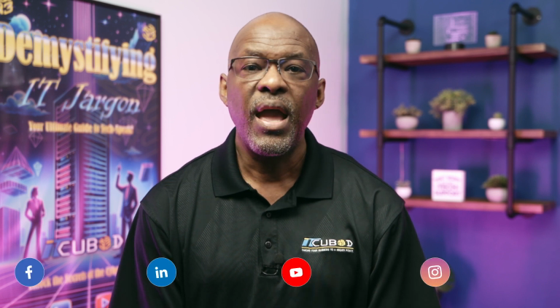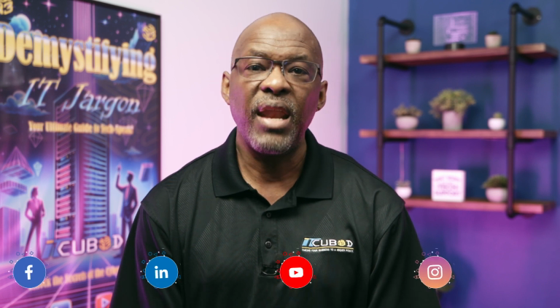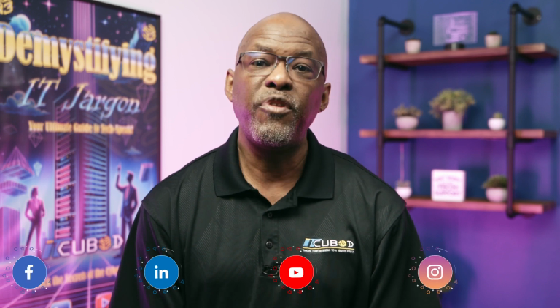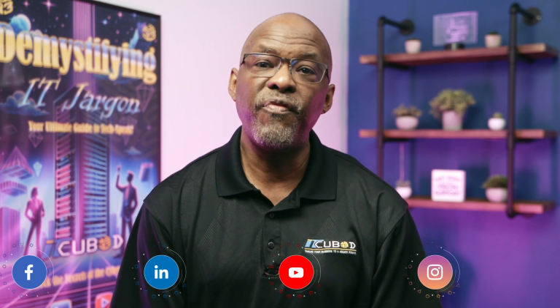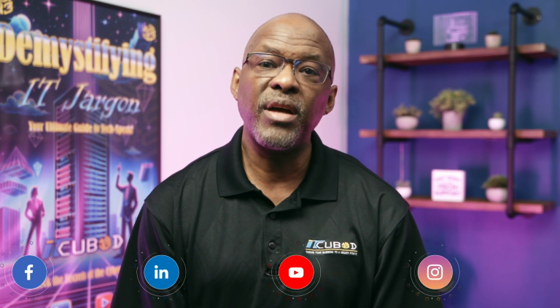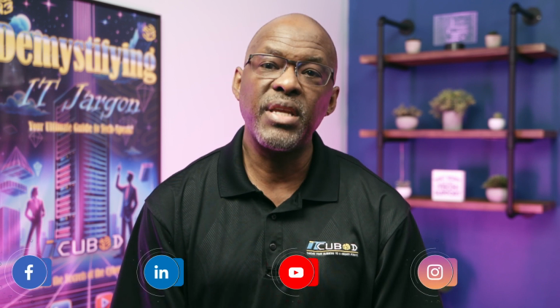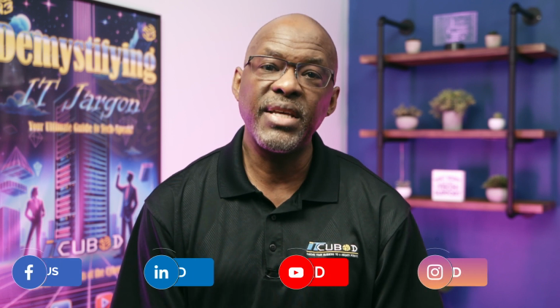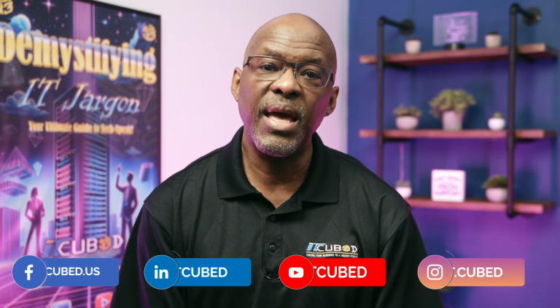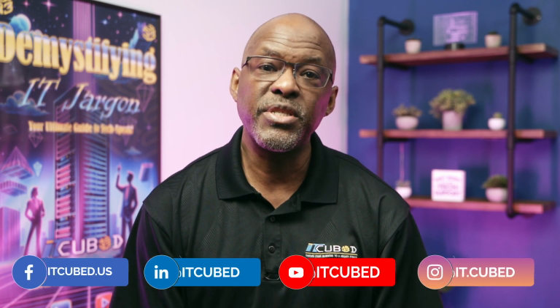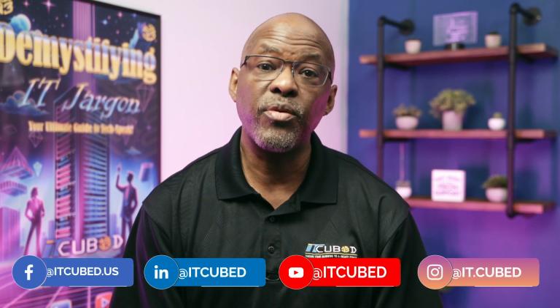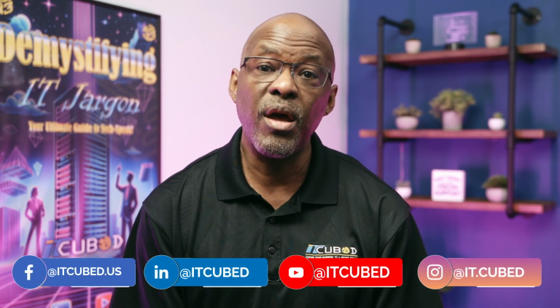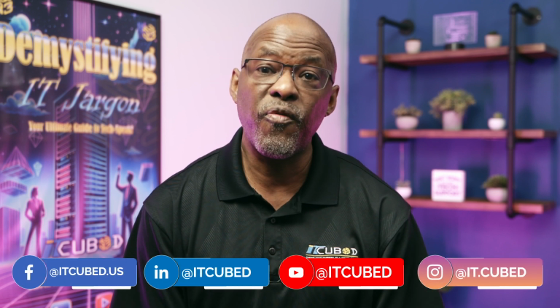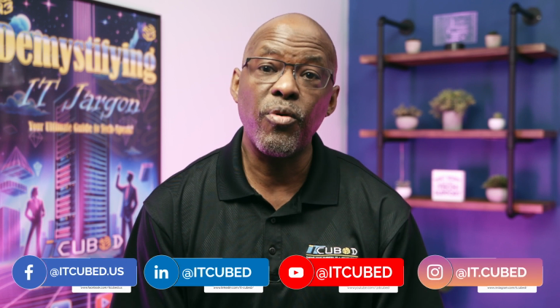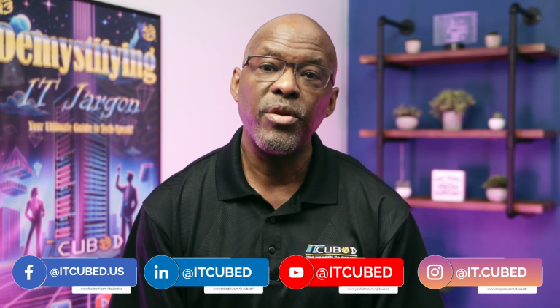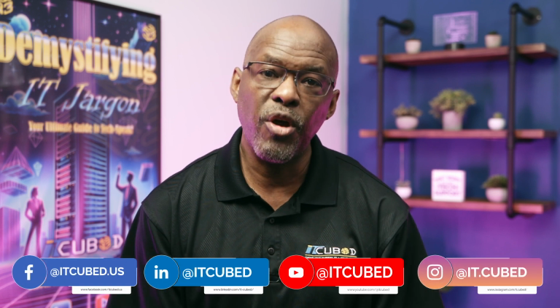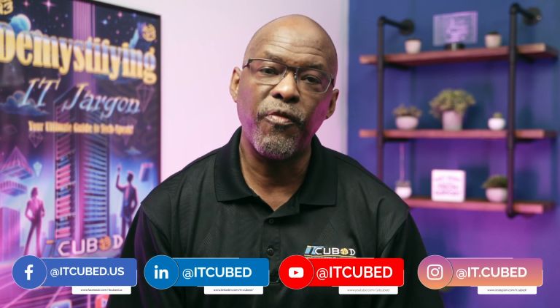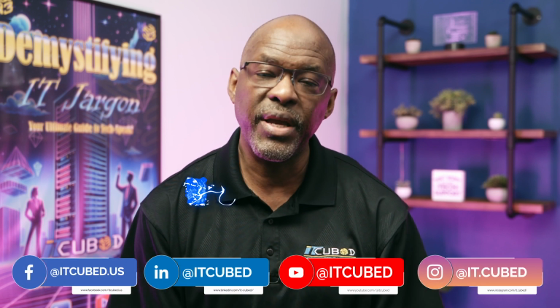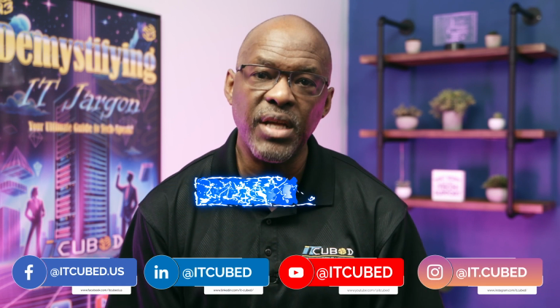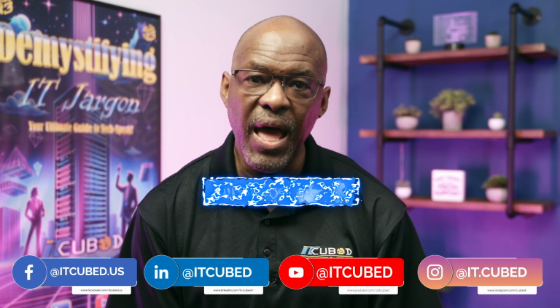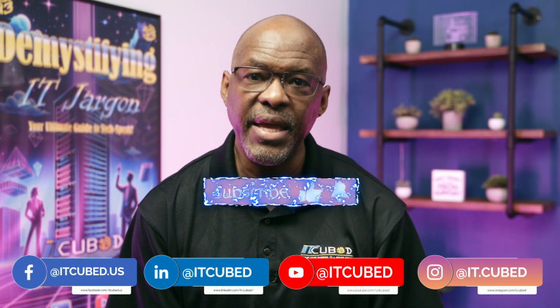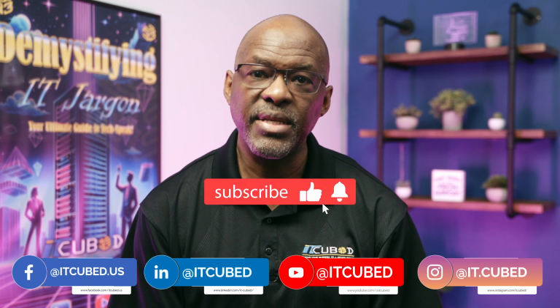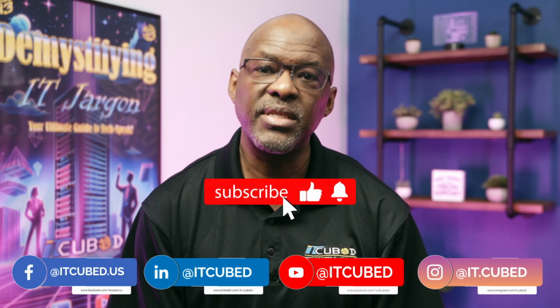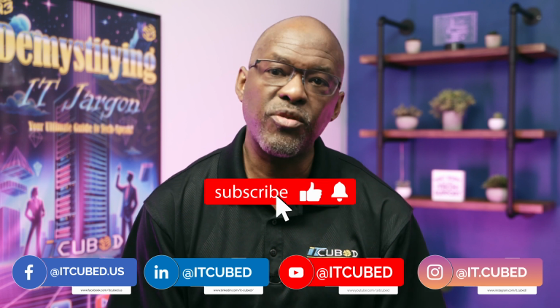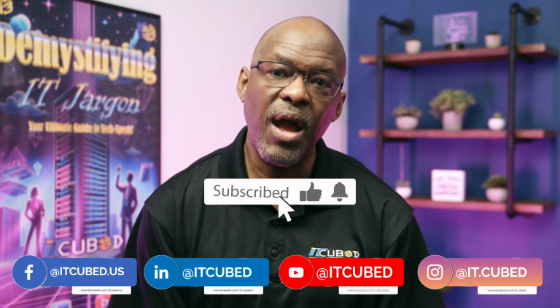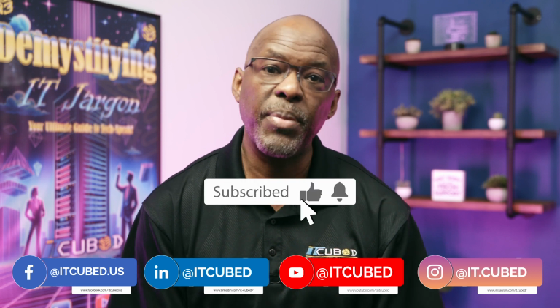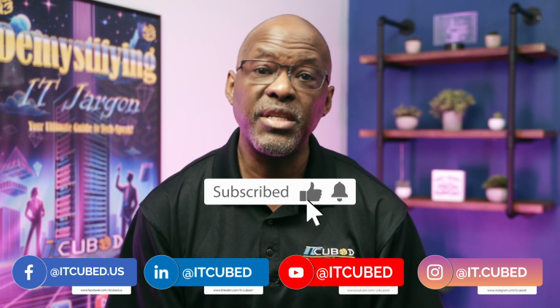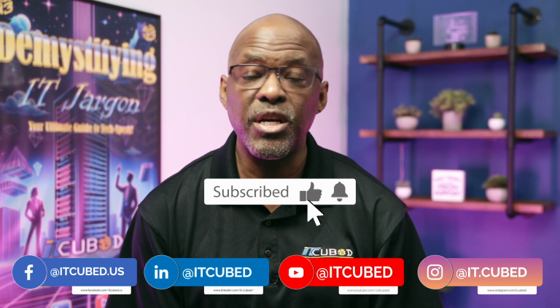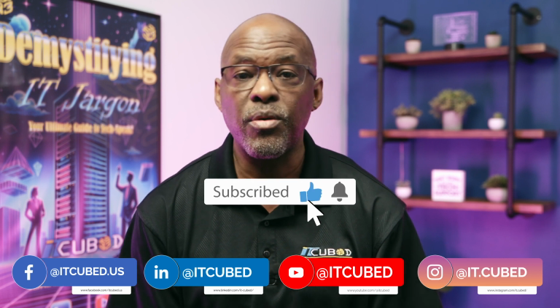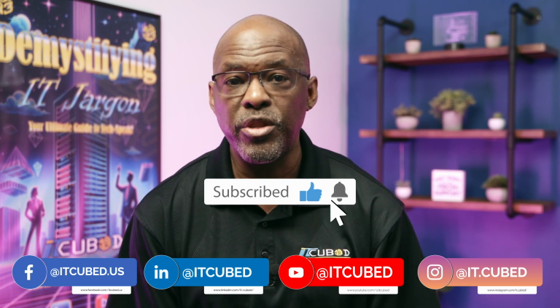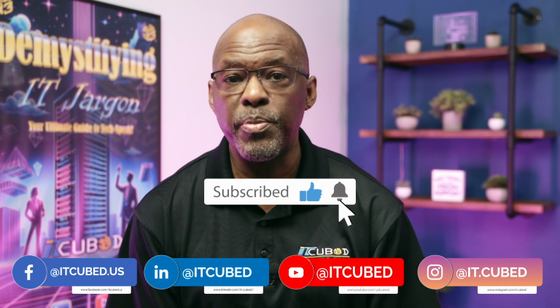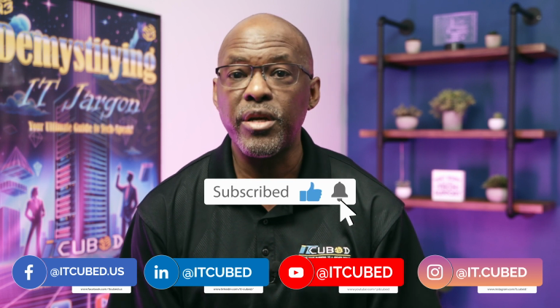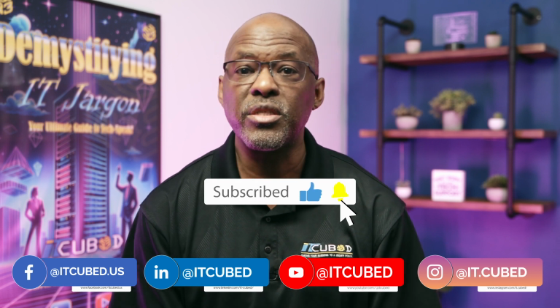And if you found today's episode helpful, don't forget to like, subscribe, and share it with your peers.